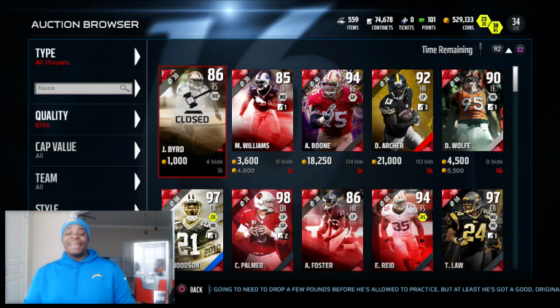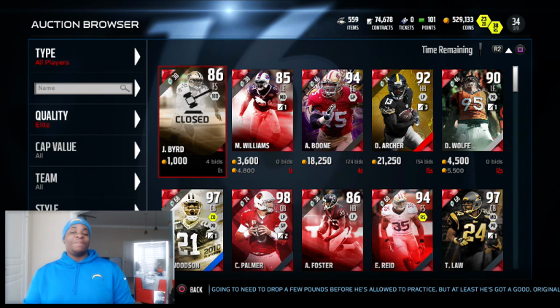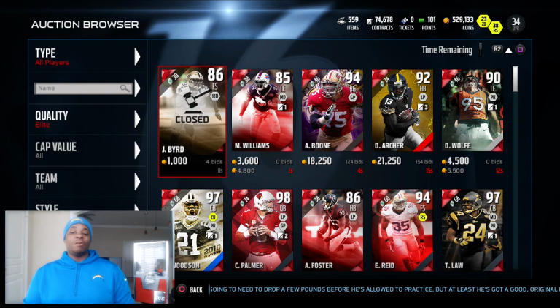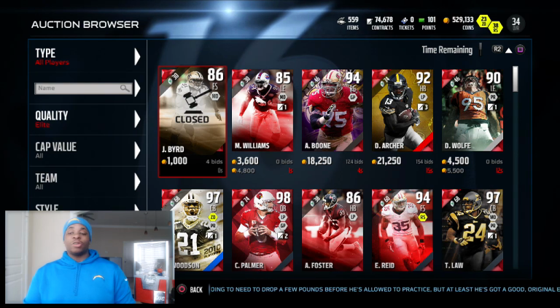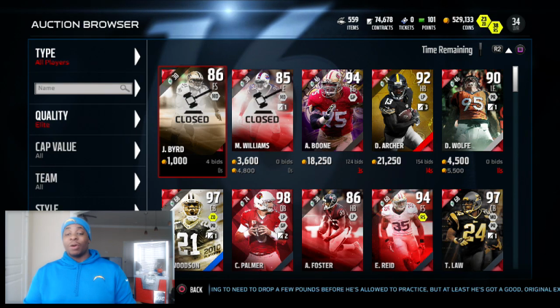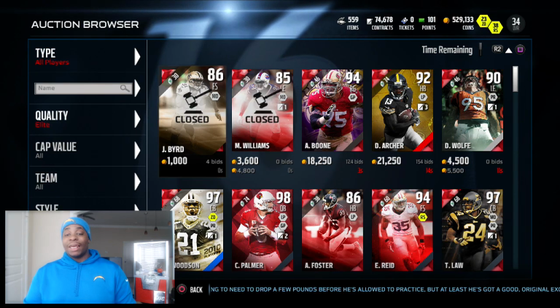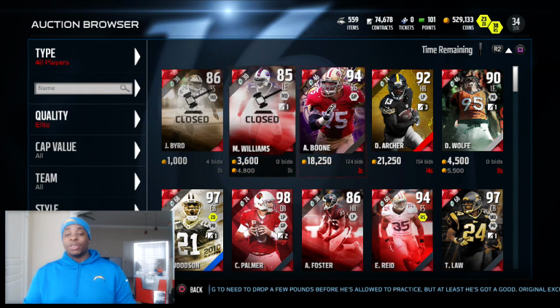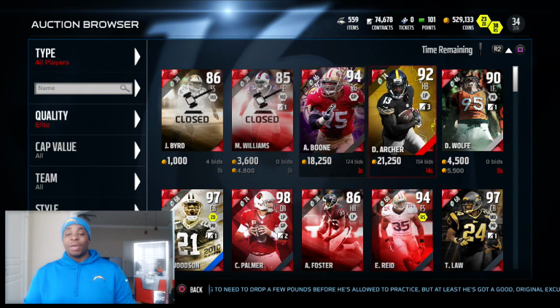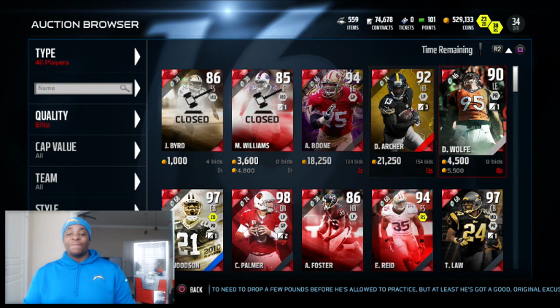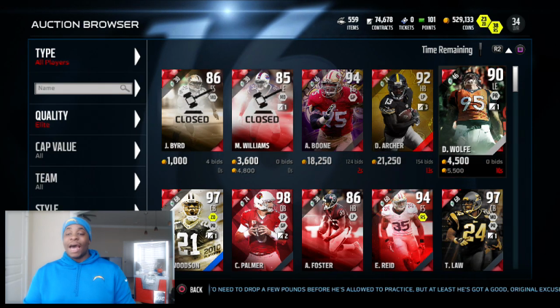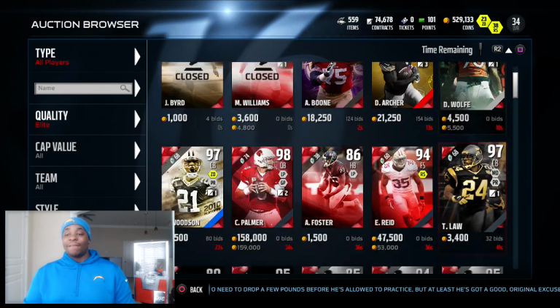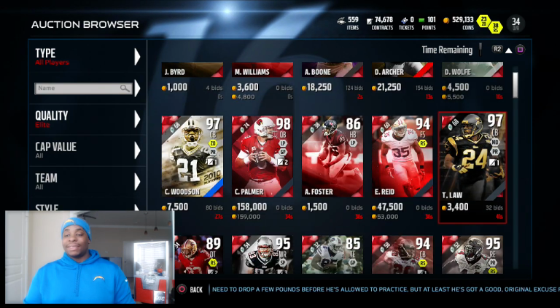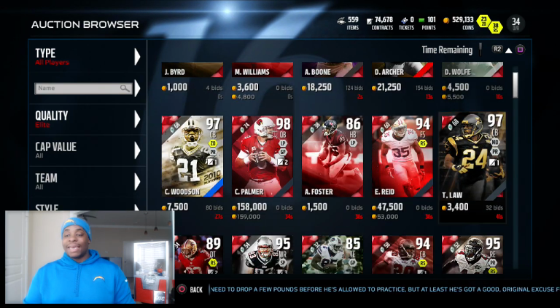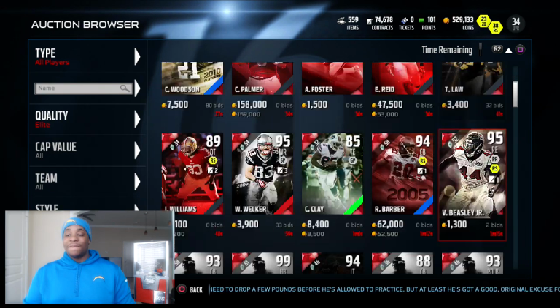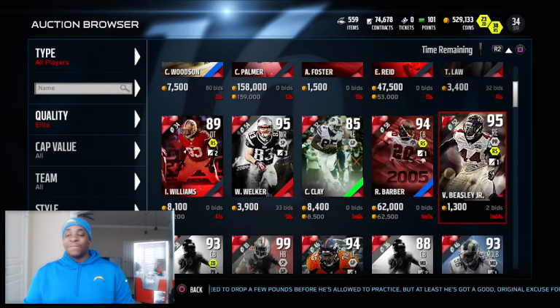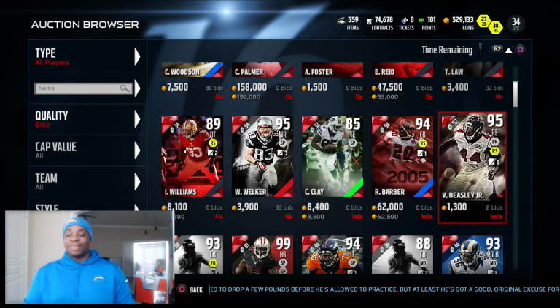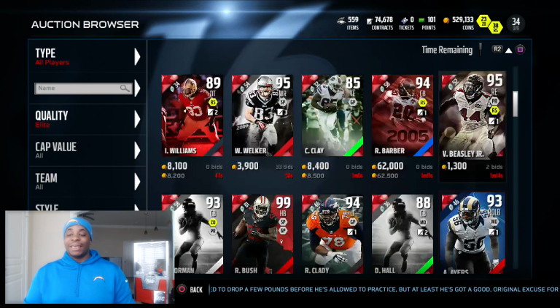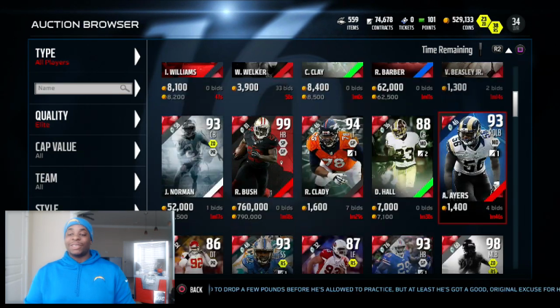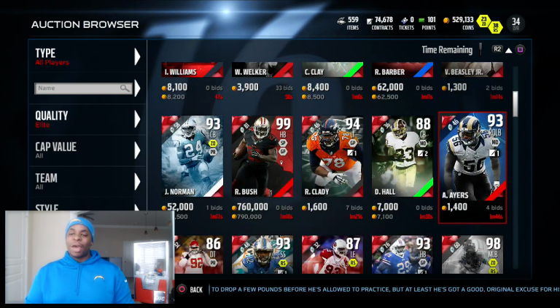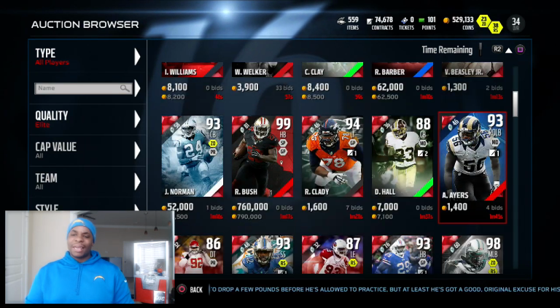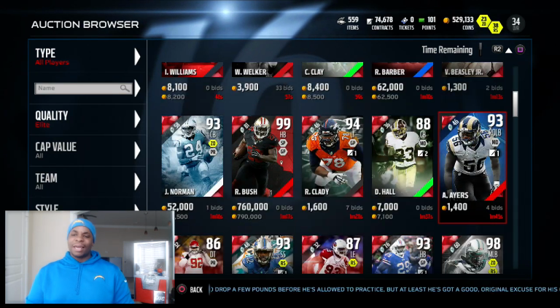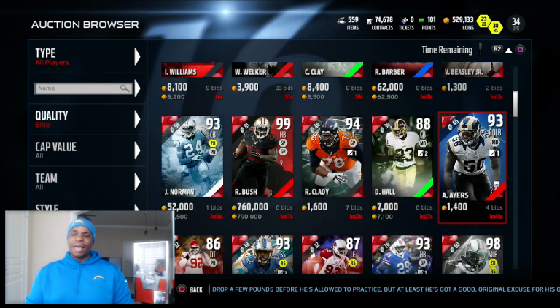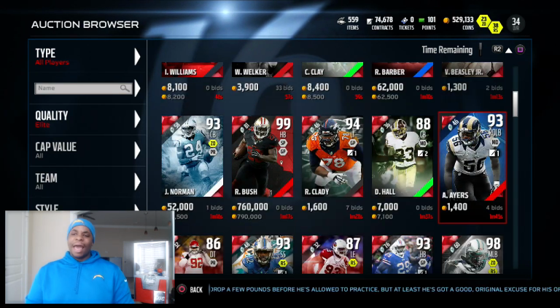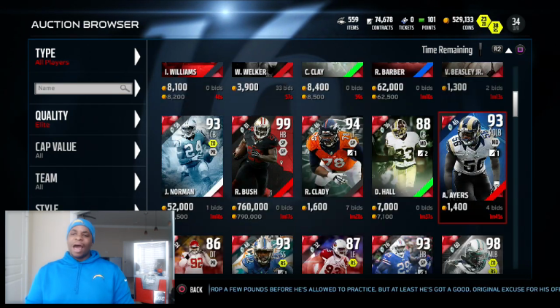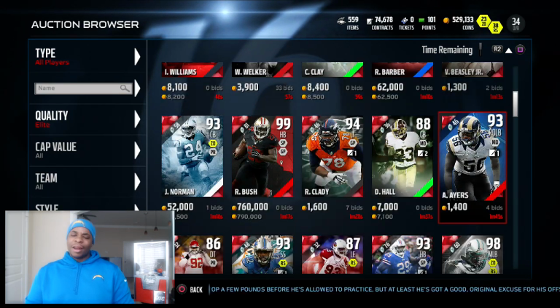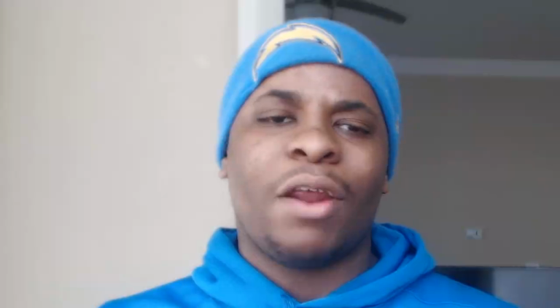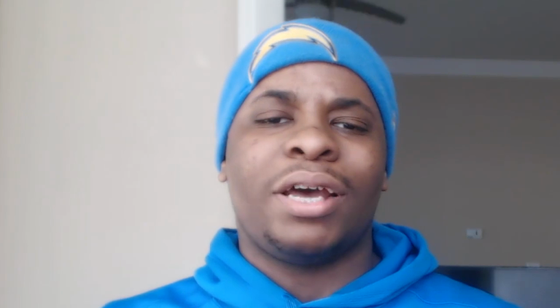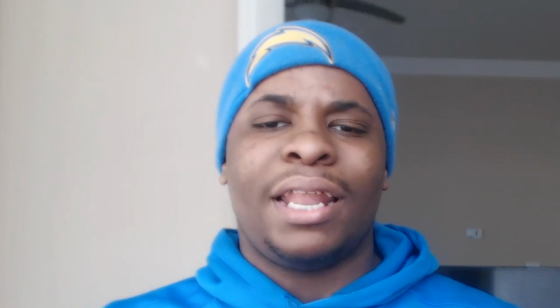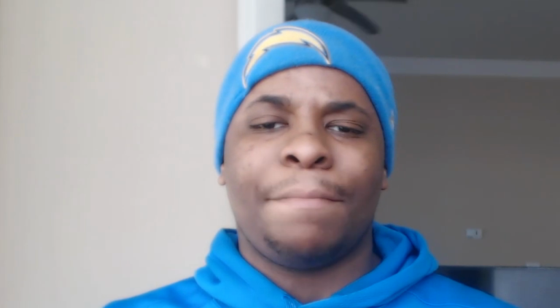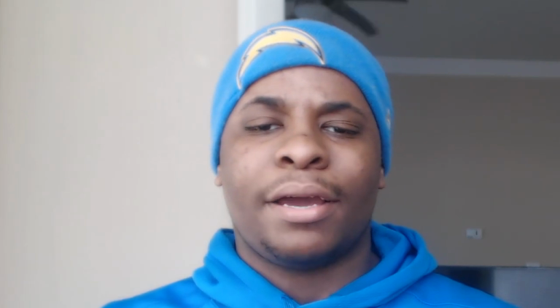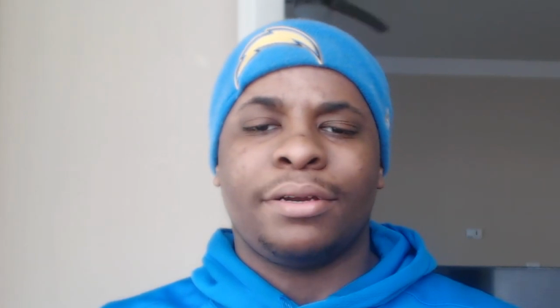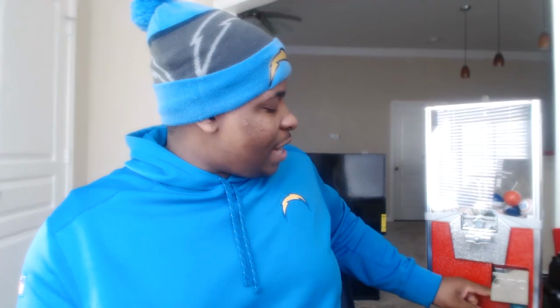And we get another elite. So we changed the filter to elite, counting down to 20 — but I already got a right outside linebacker.